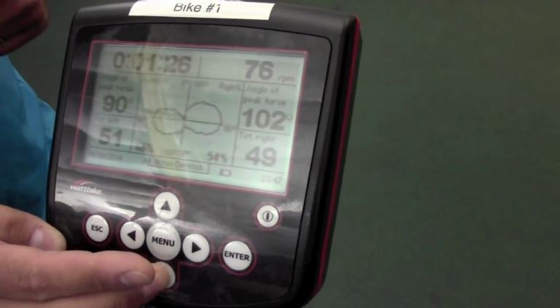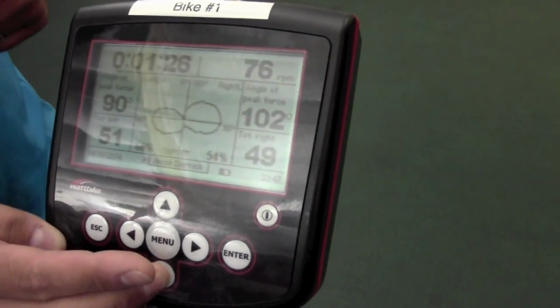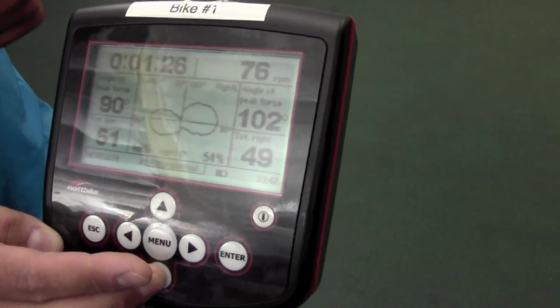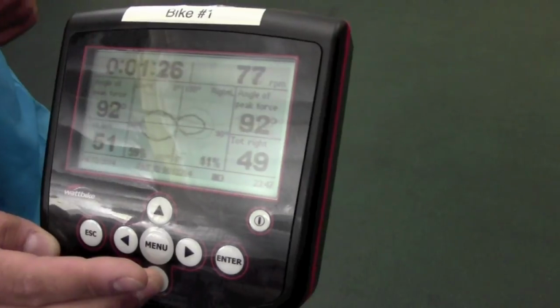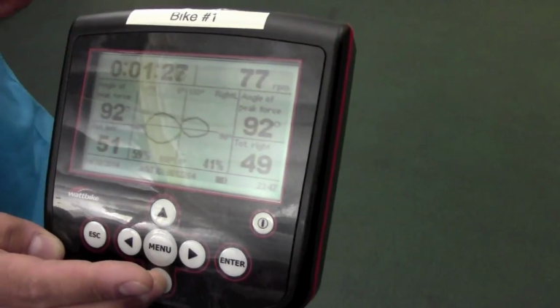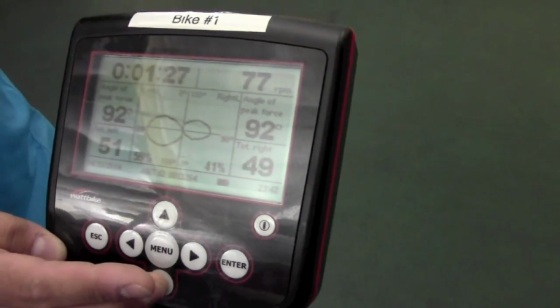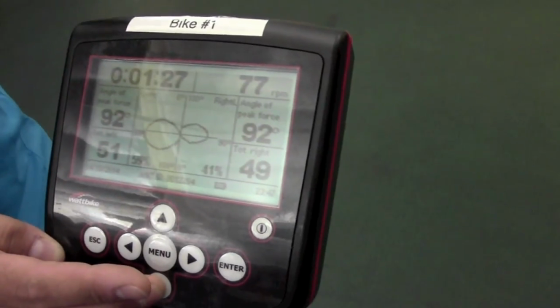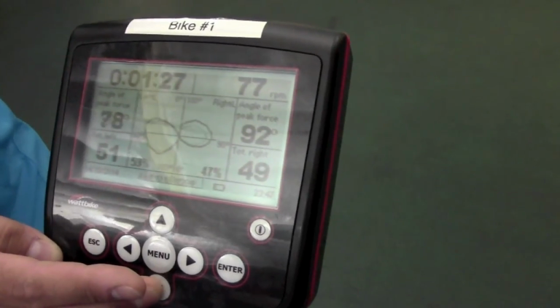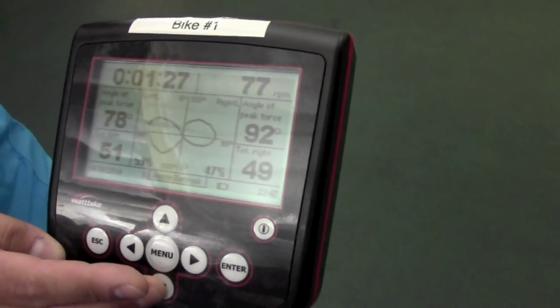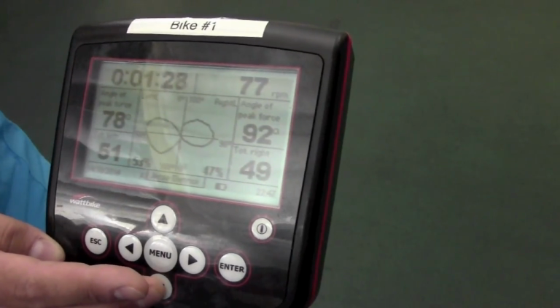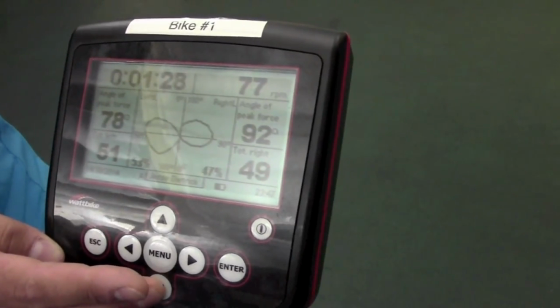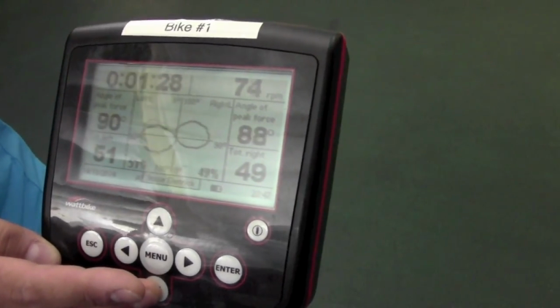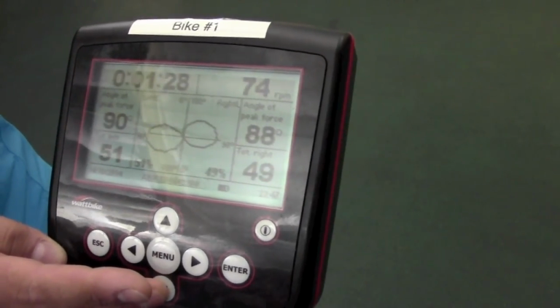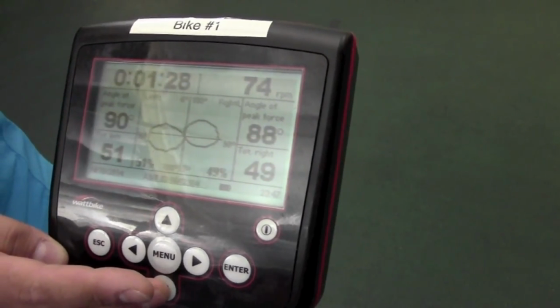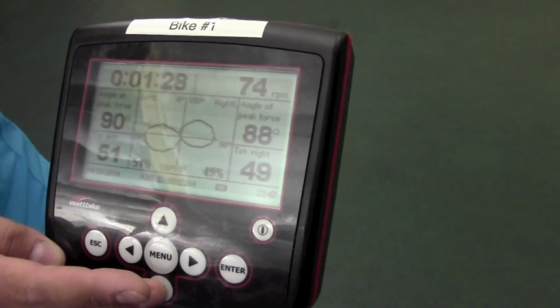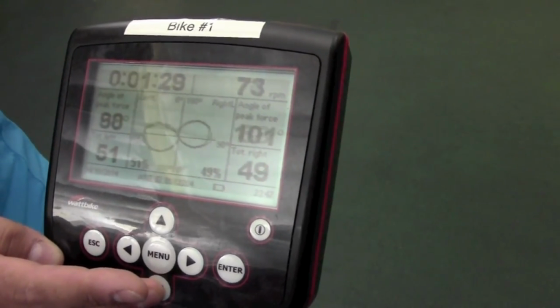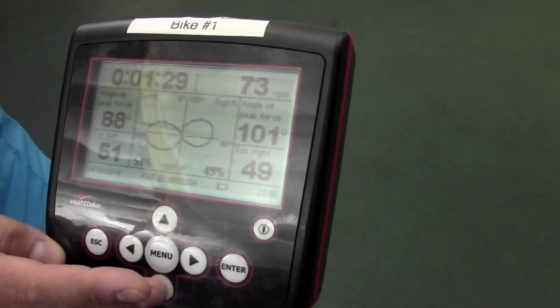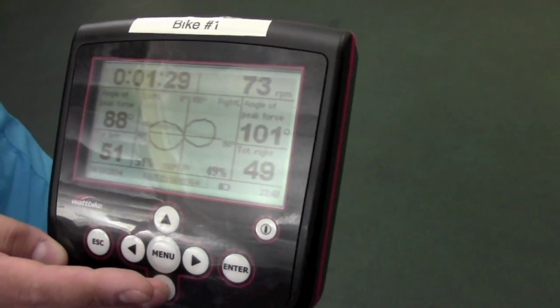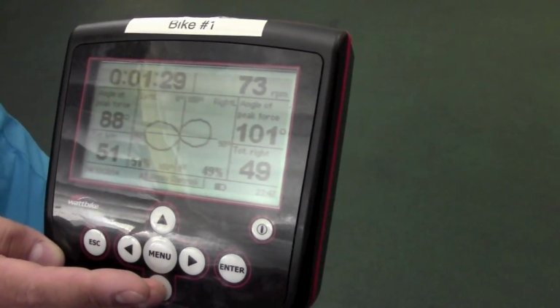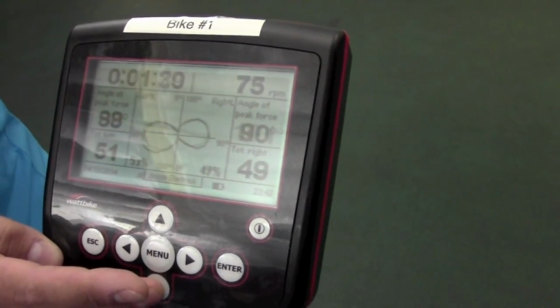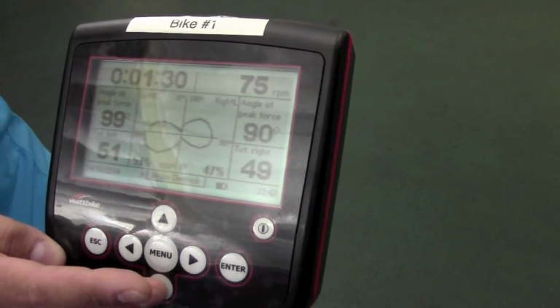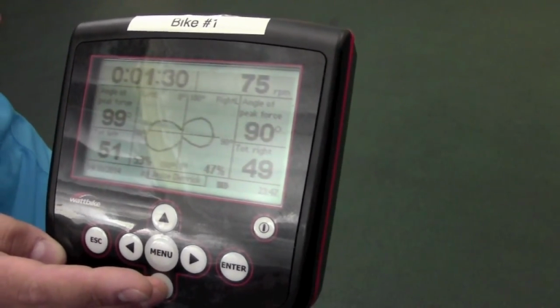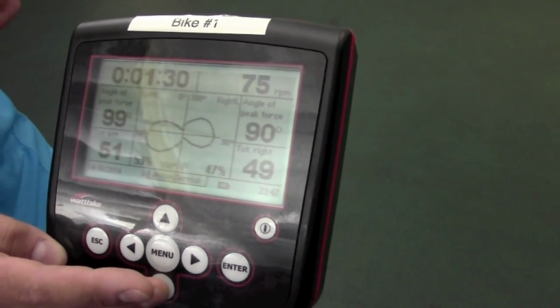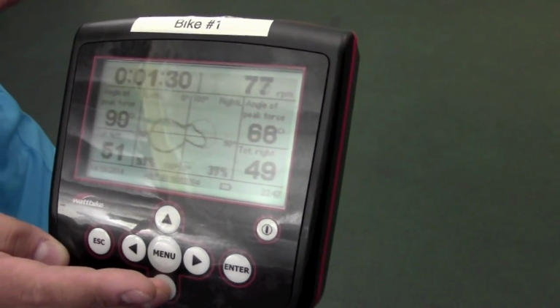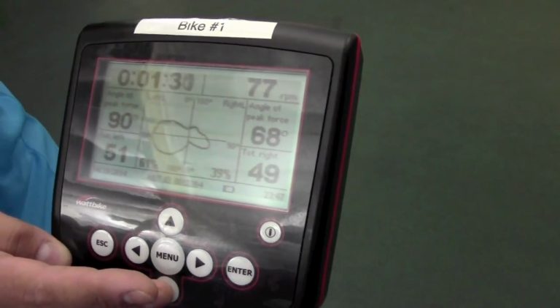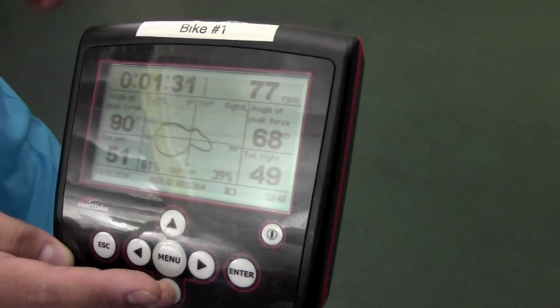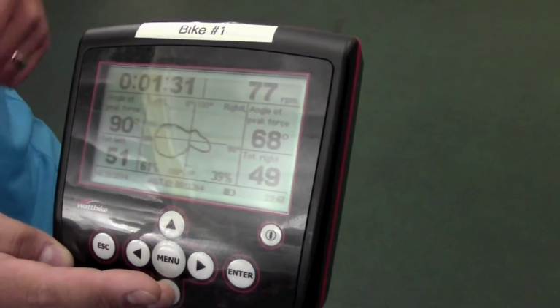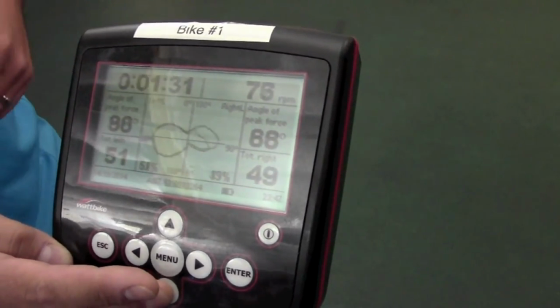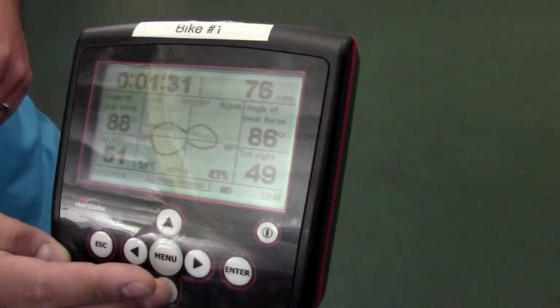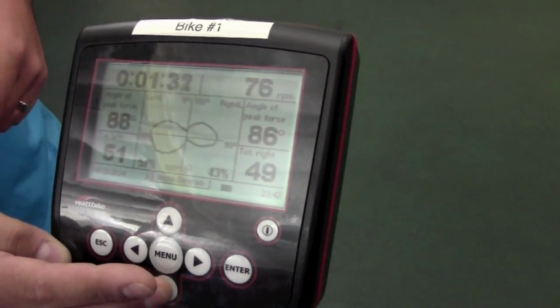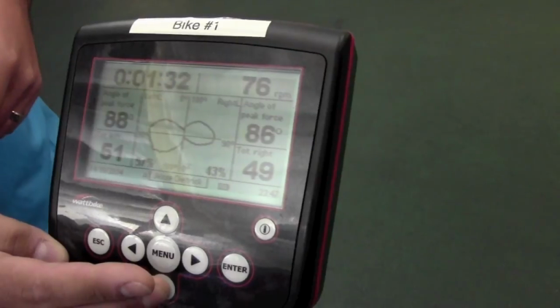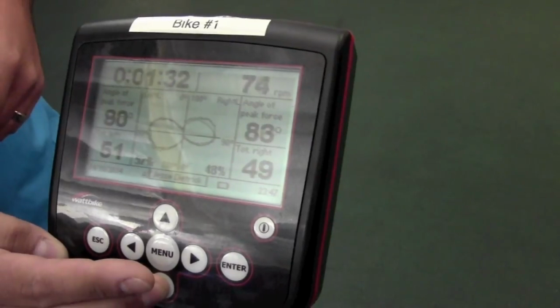No Garmin, no Under Armour. Well, Garmin is — I believe Garmin is Ant Plus. So it should pick that up no problem.